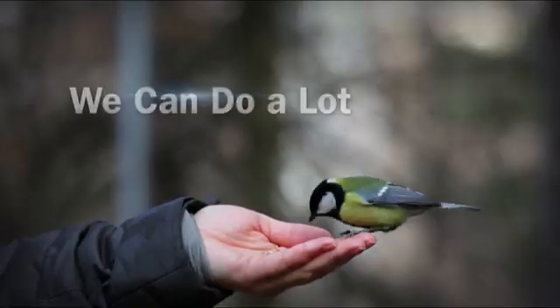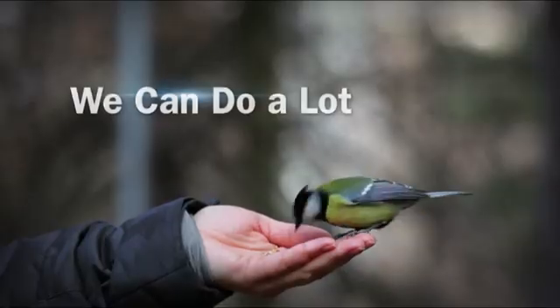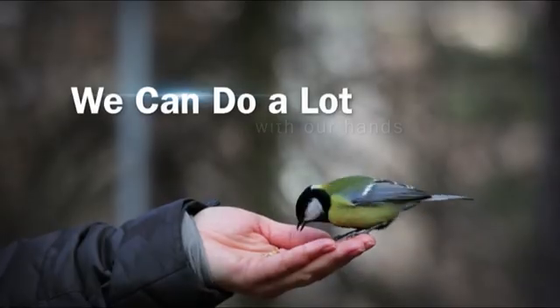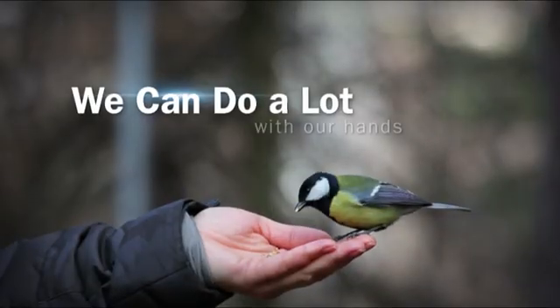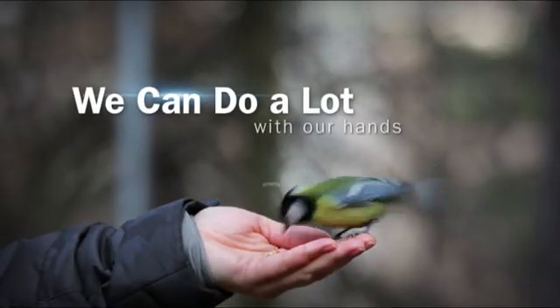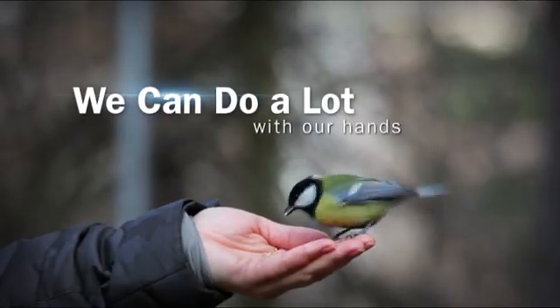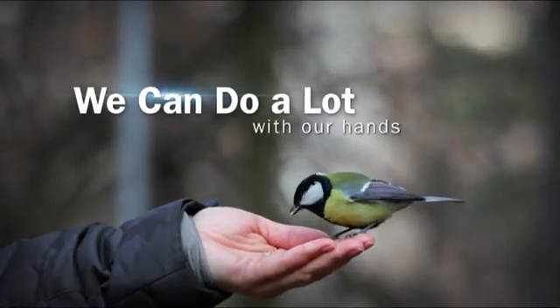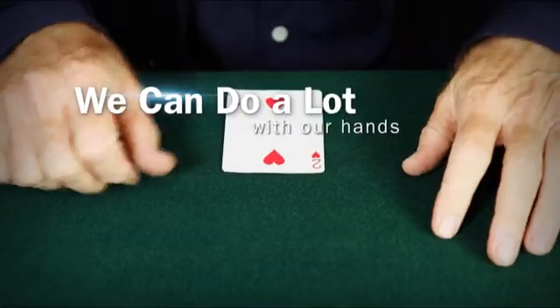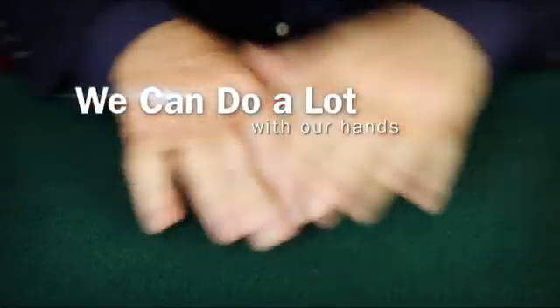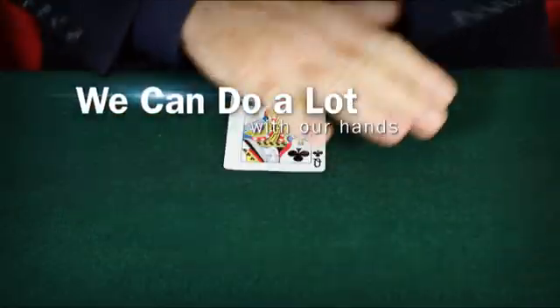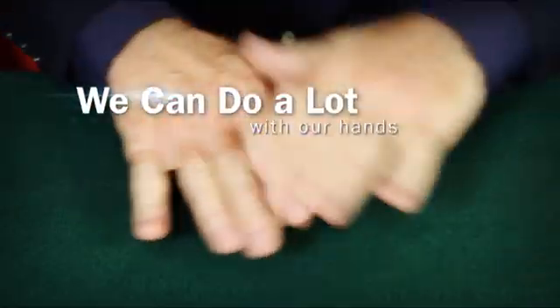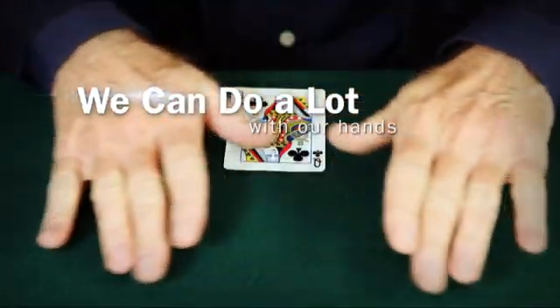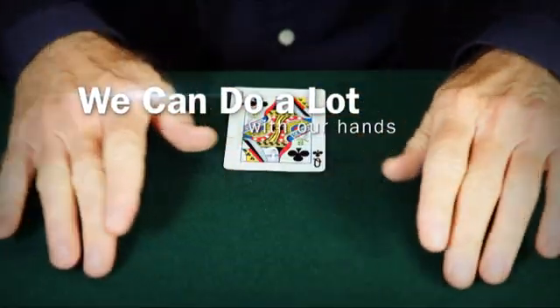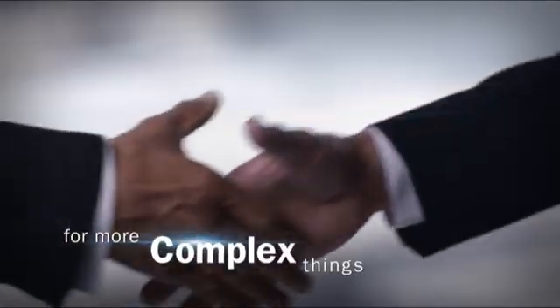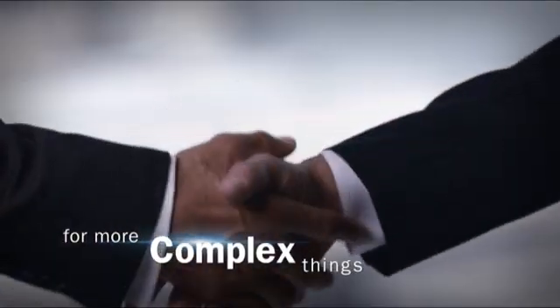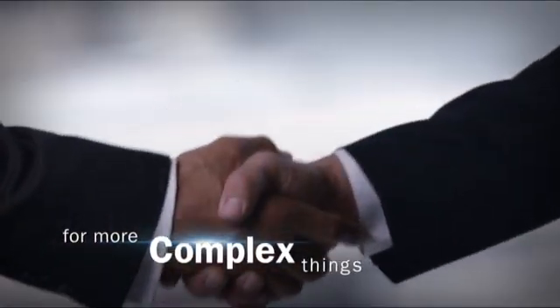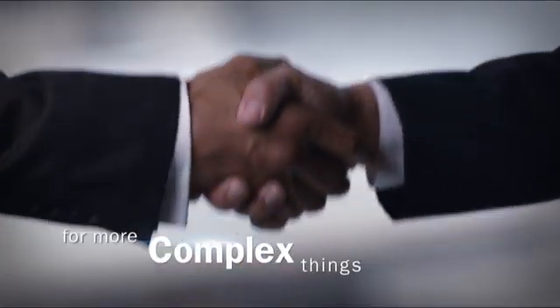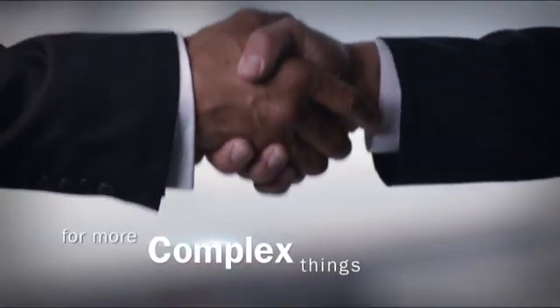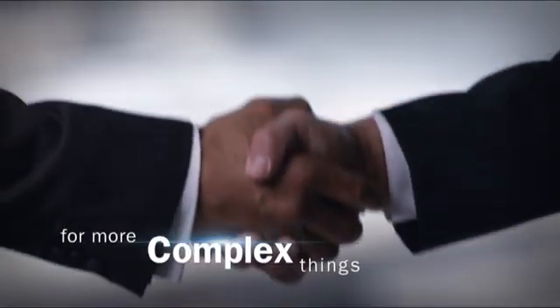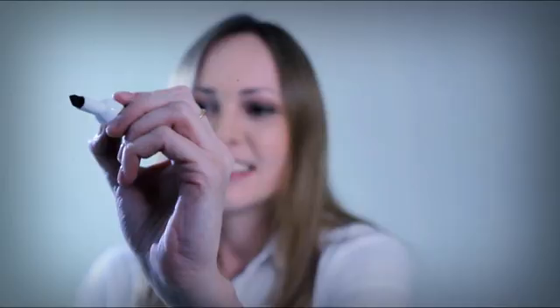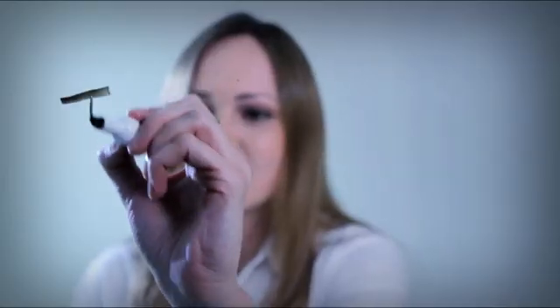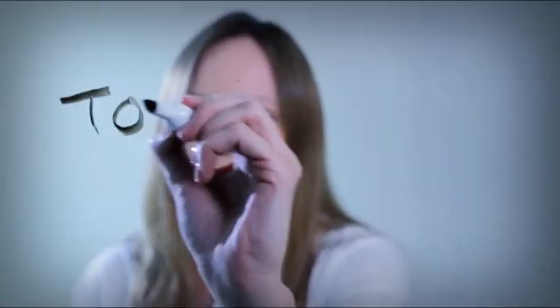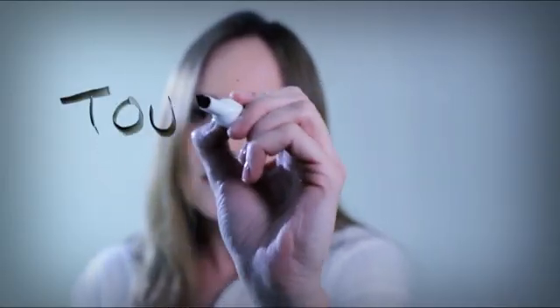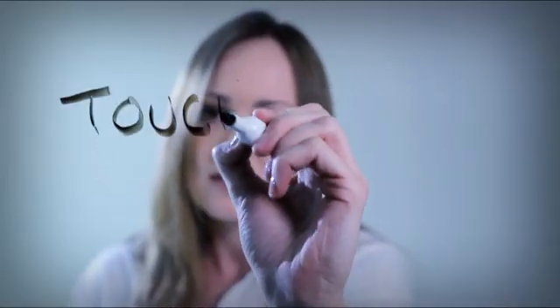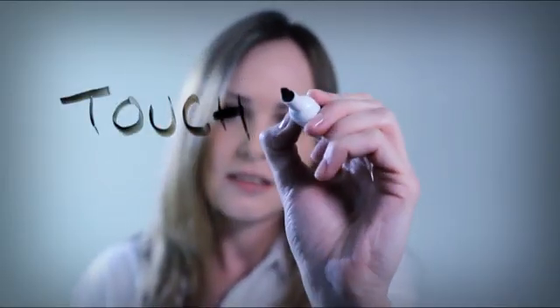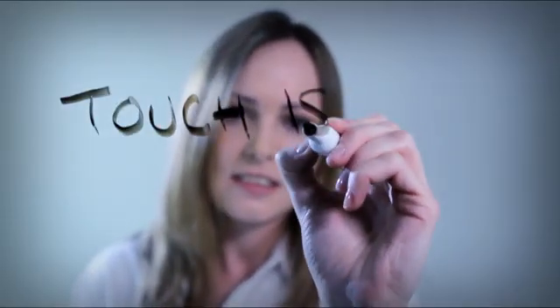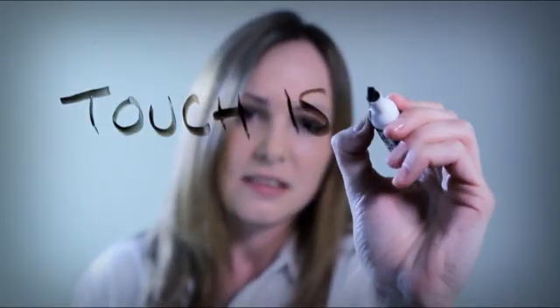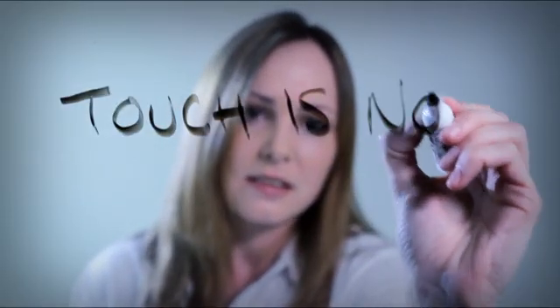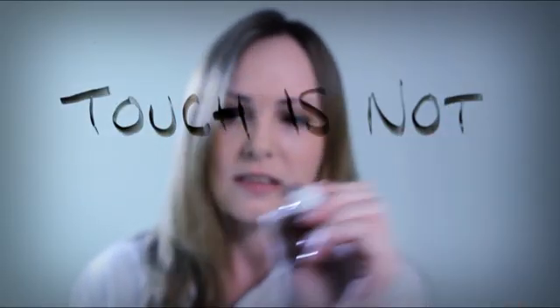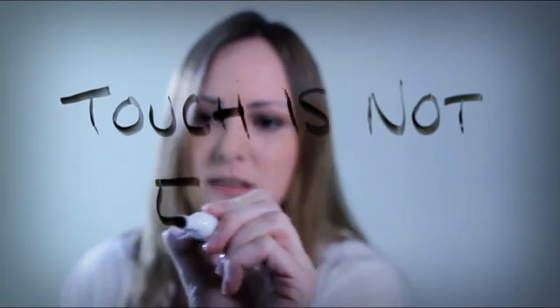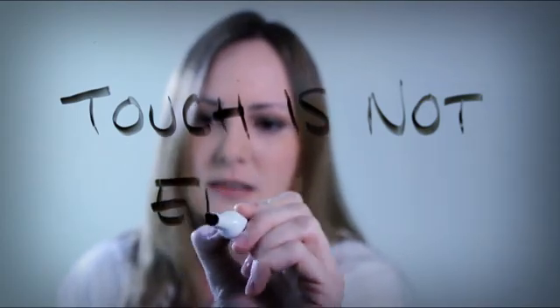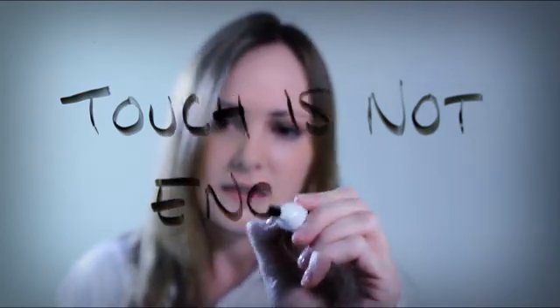We can do a lot with our hands, but when it comes to the more complex things in life, touch is simply not enough.